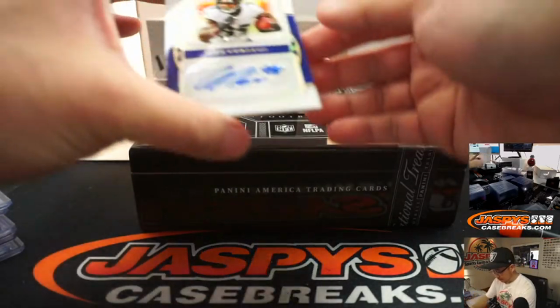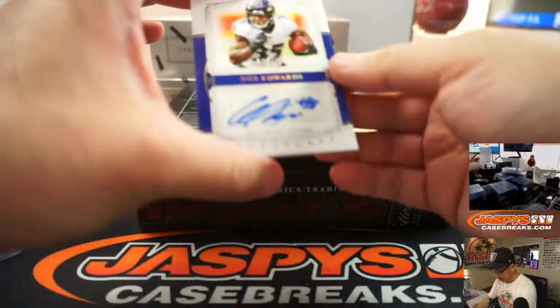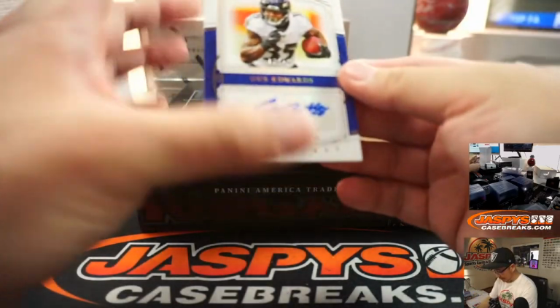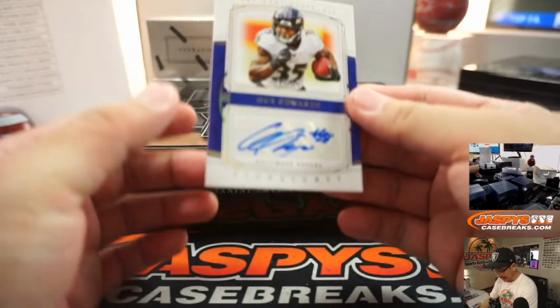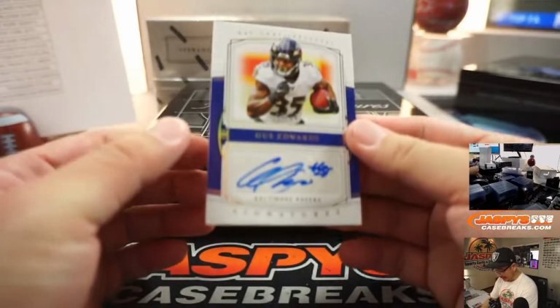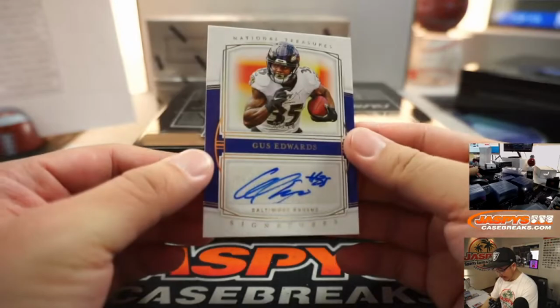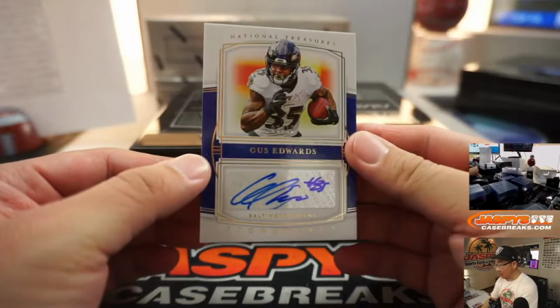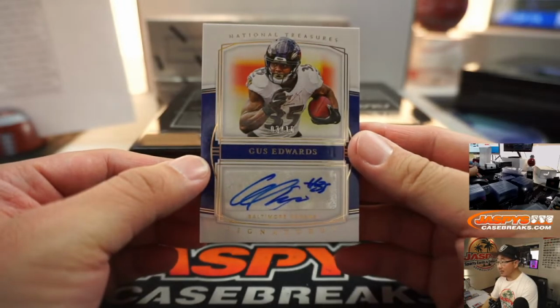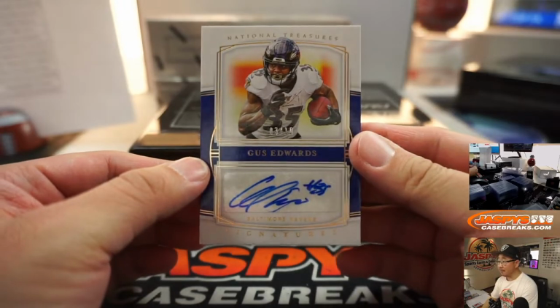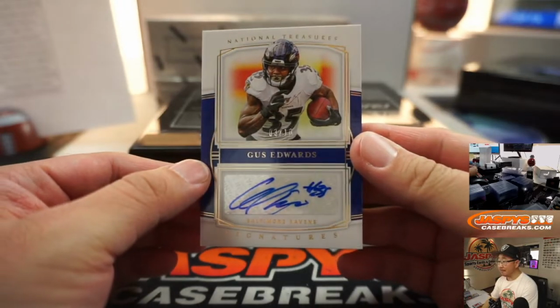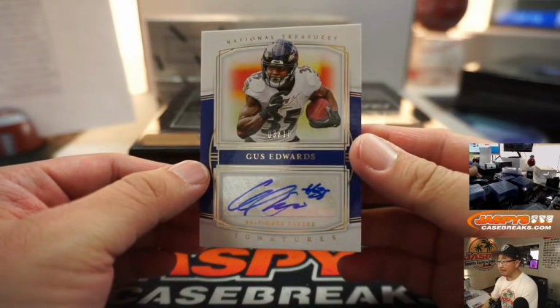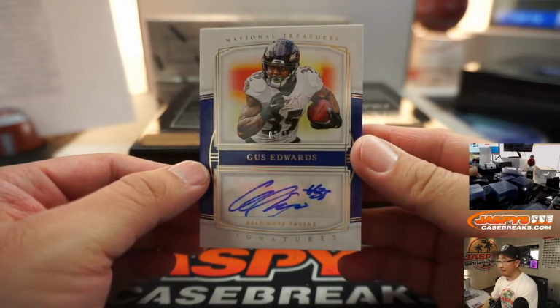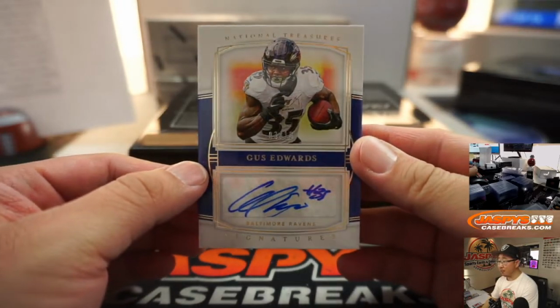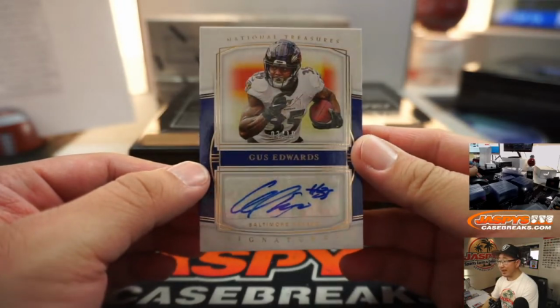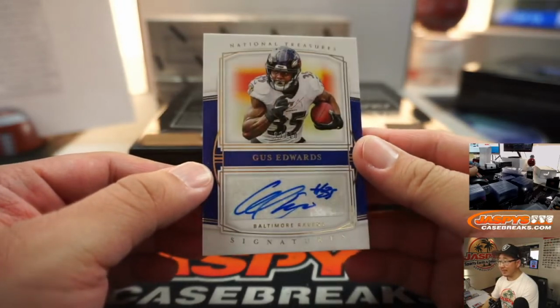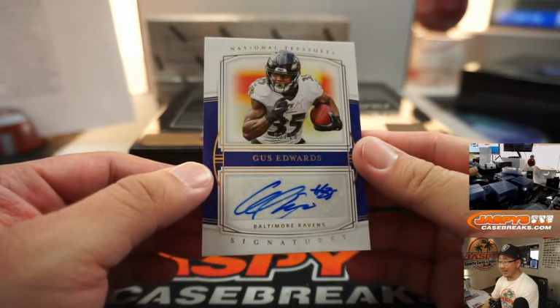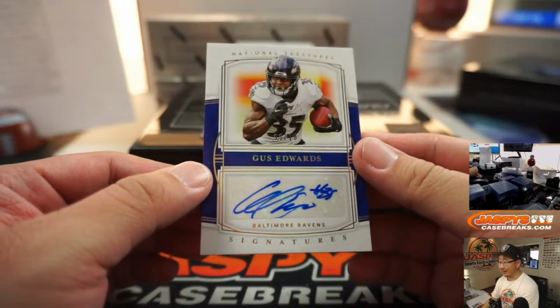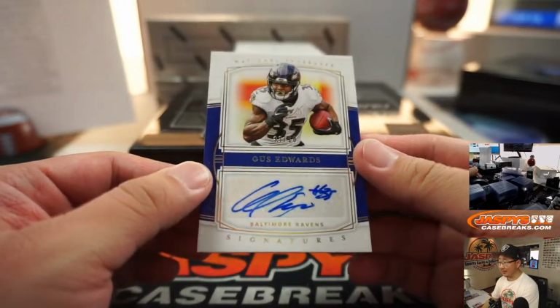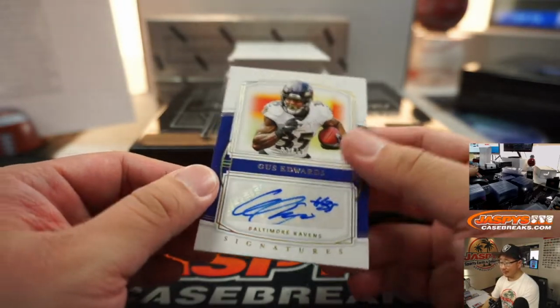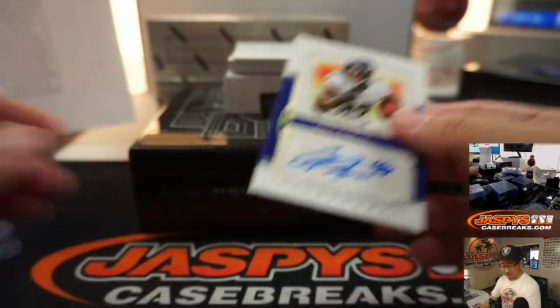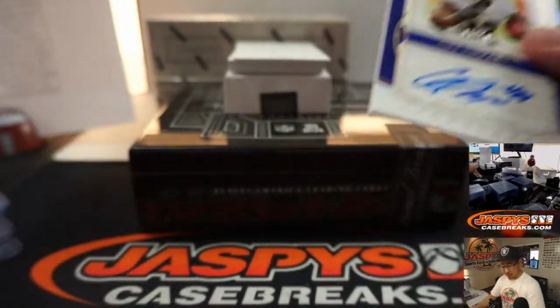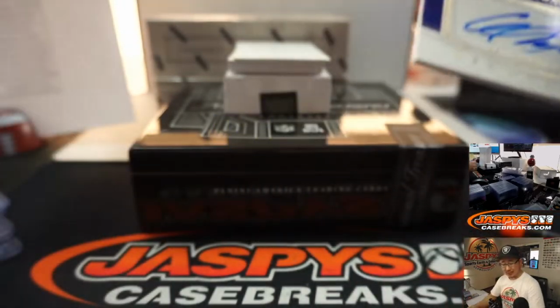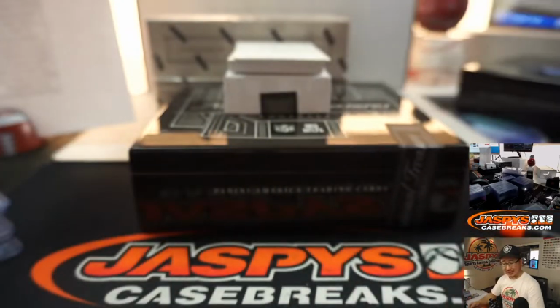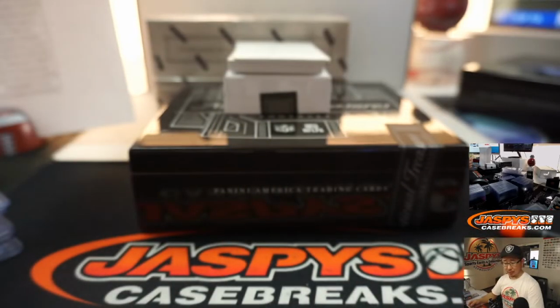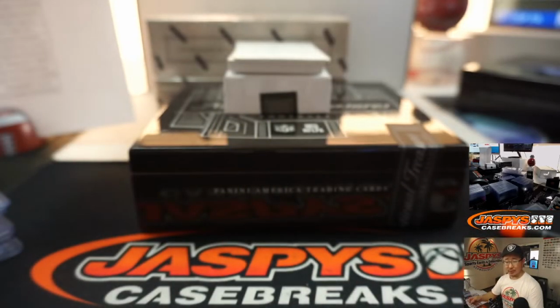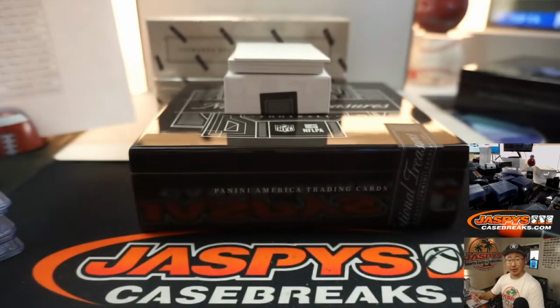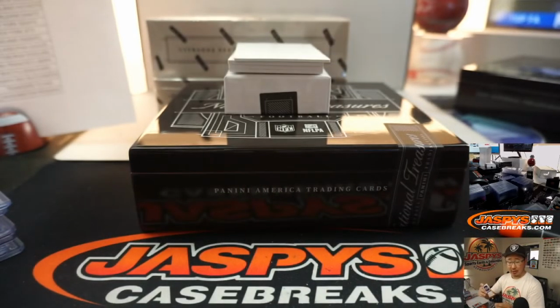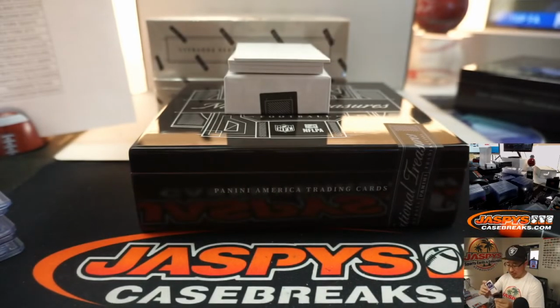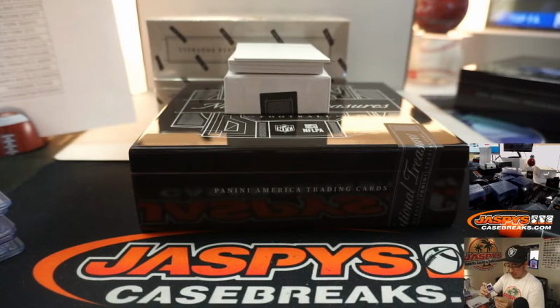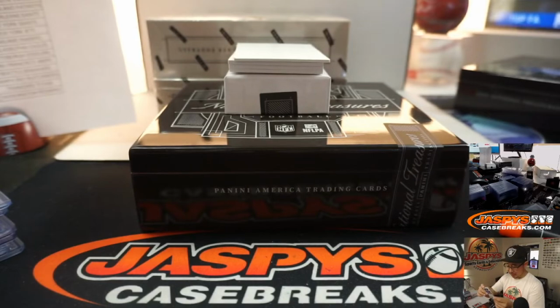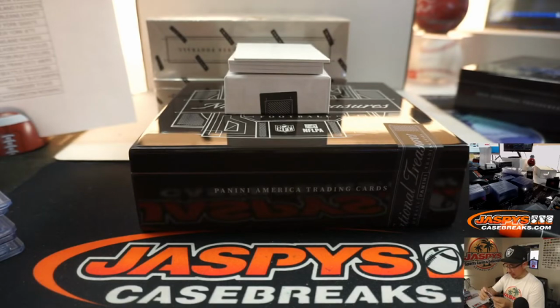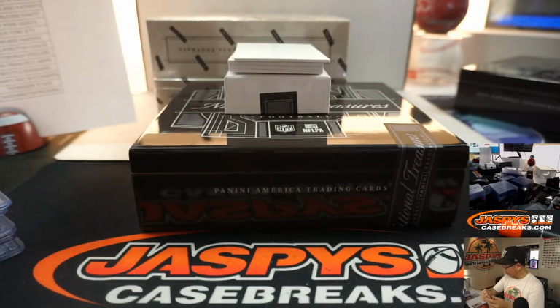We've got Gus Edwards, 3 out of 10. Old Gus Edwards going to Joe Hauer and his Ravens.